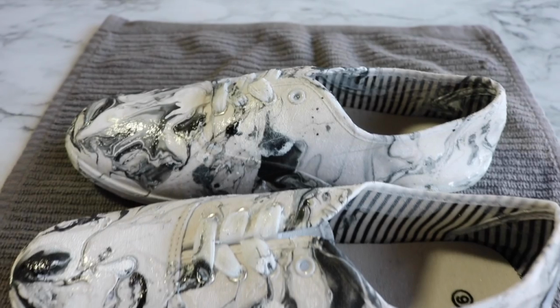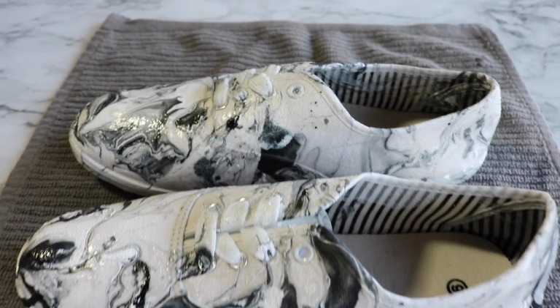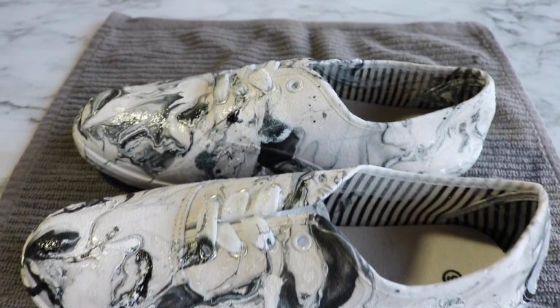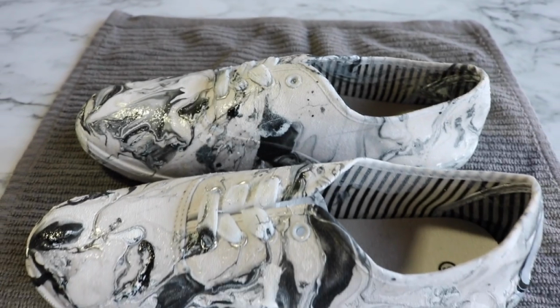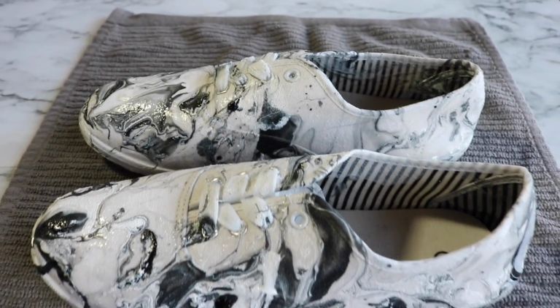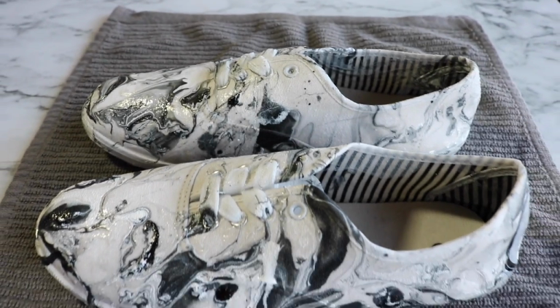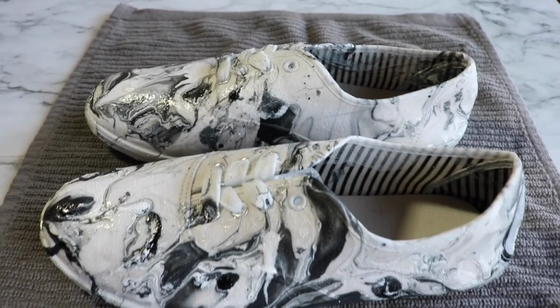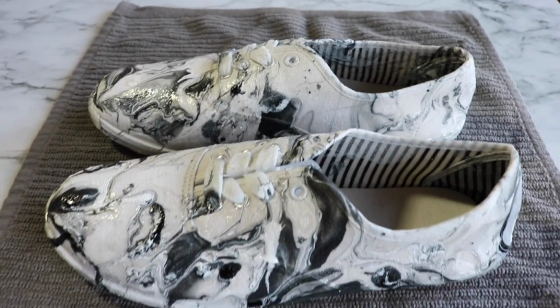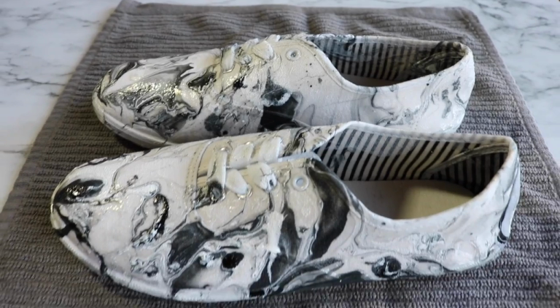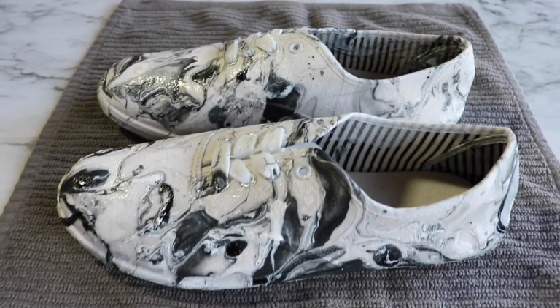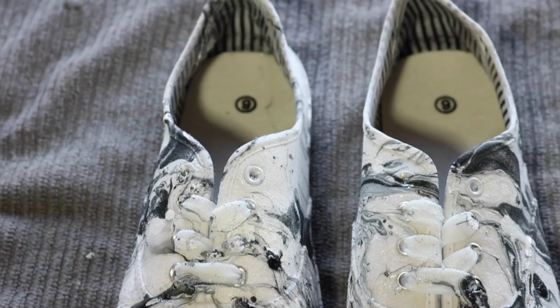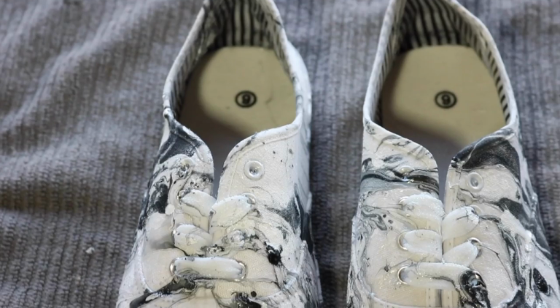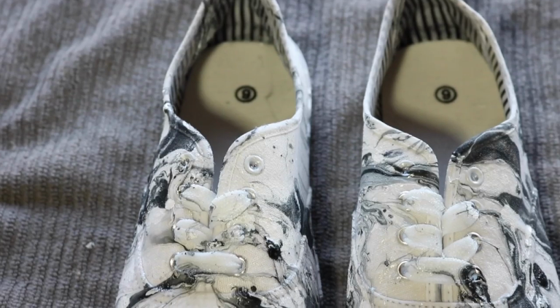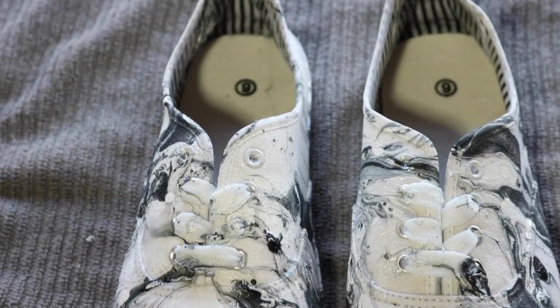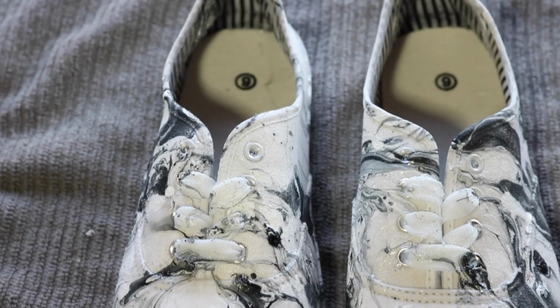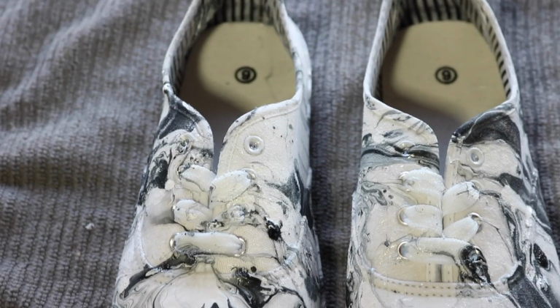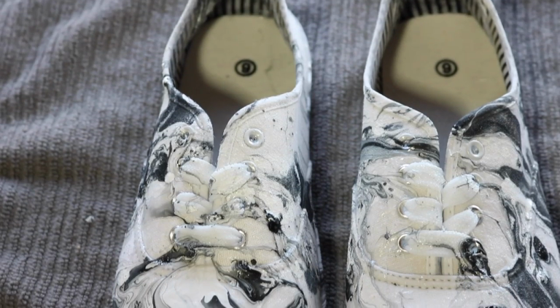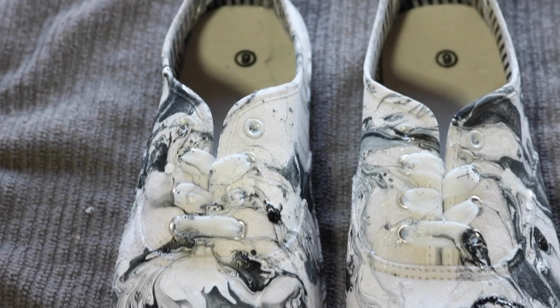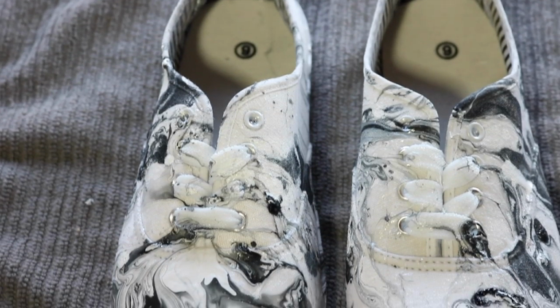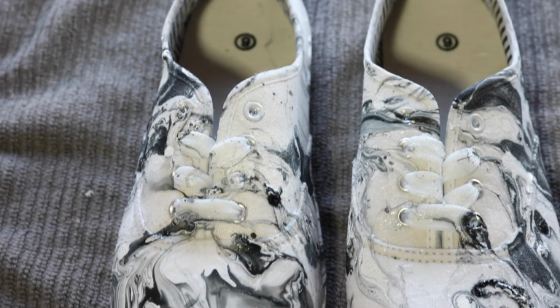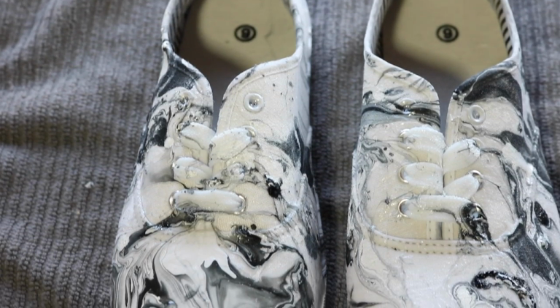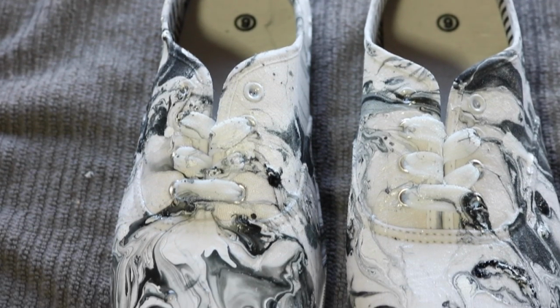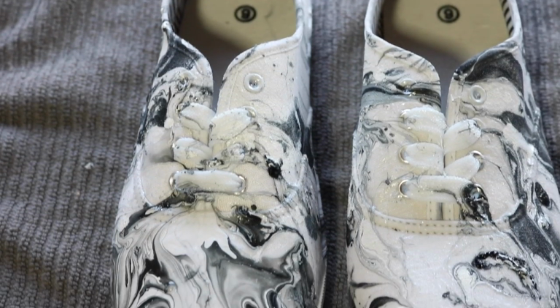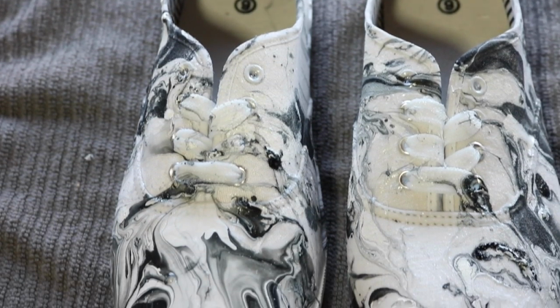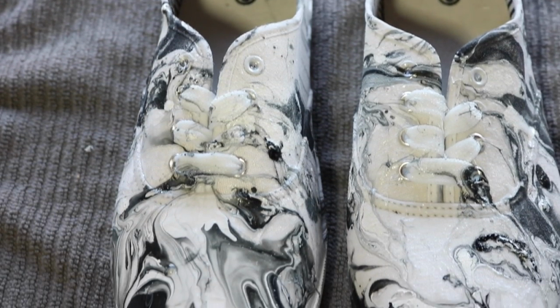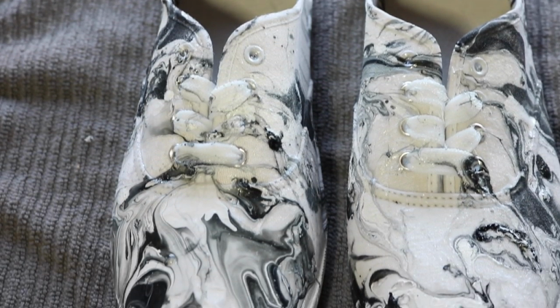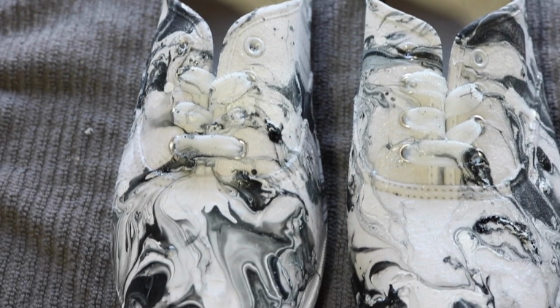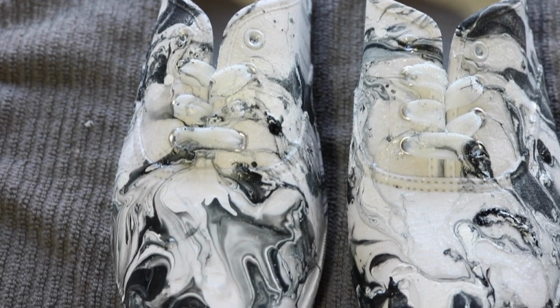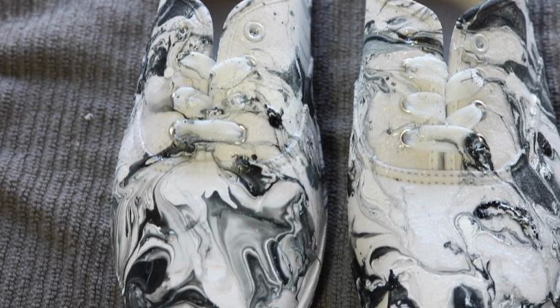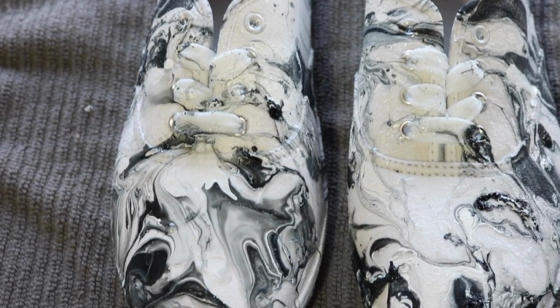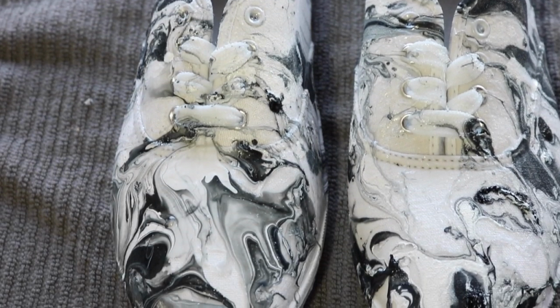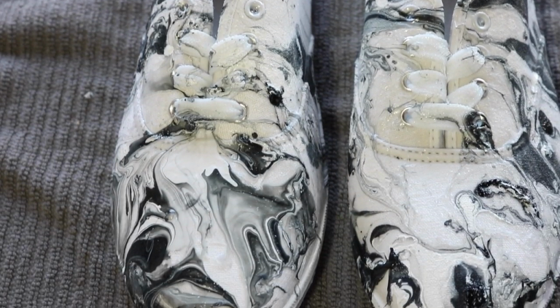Hello beautiful people of the internet and welcome back to my channel. In today's video I'm going to show you how to DIY these marble sneakers.